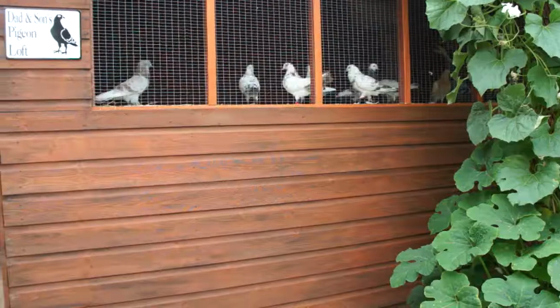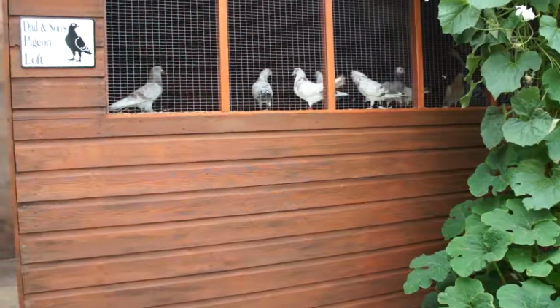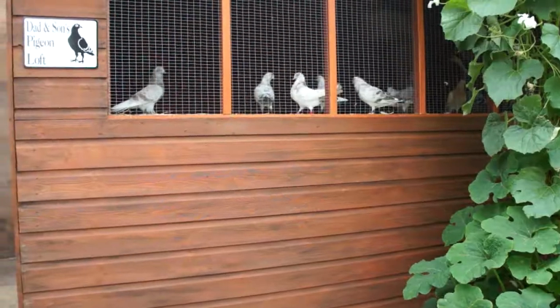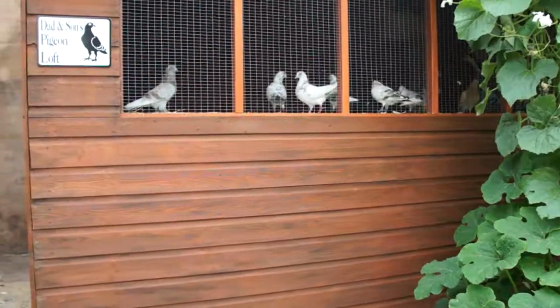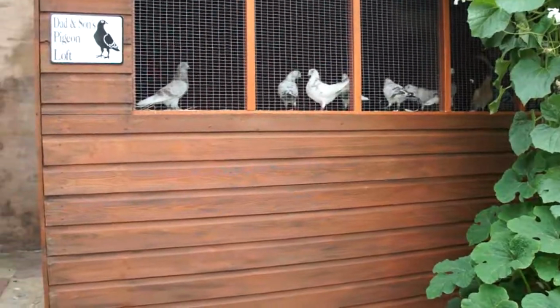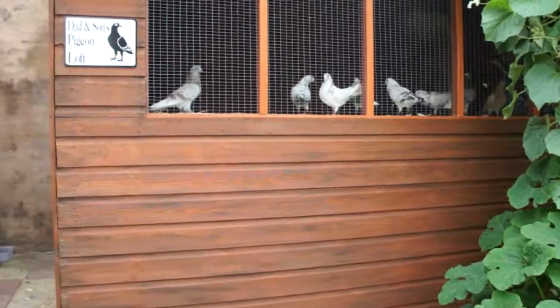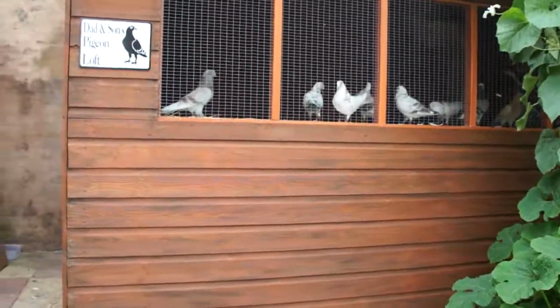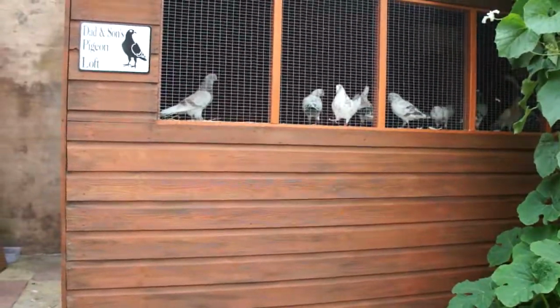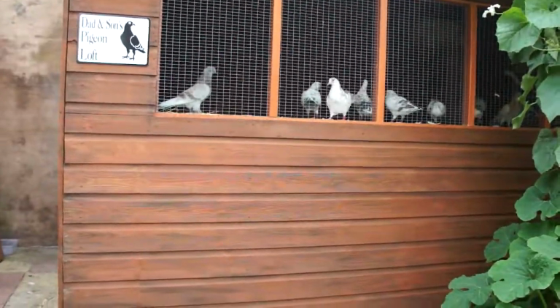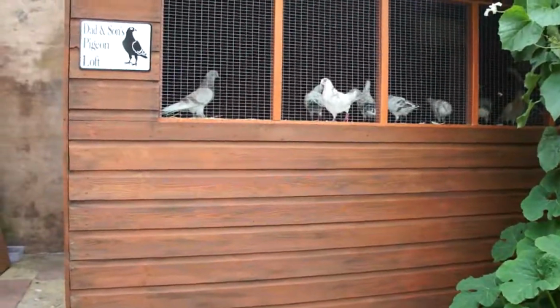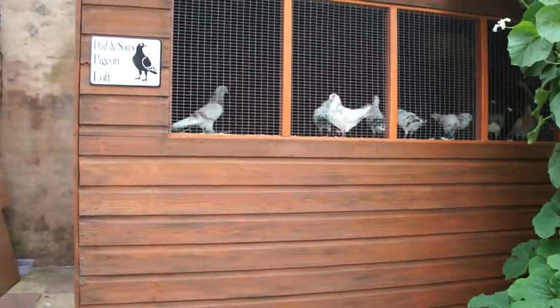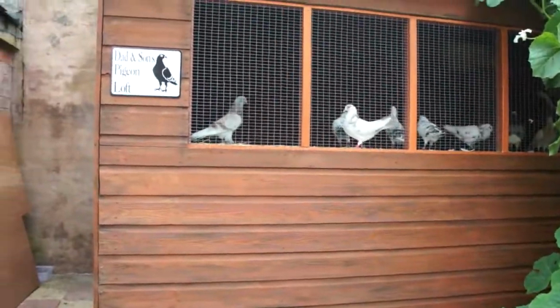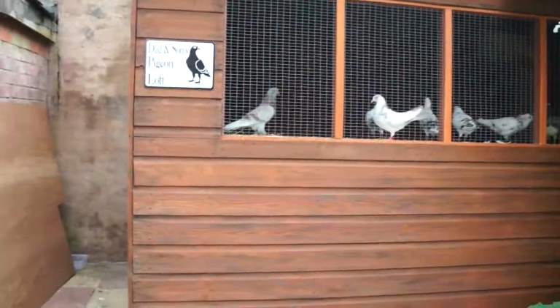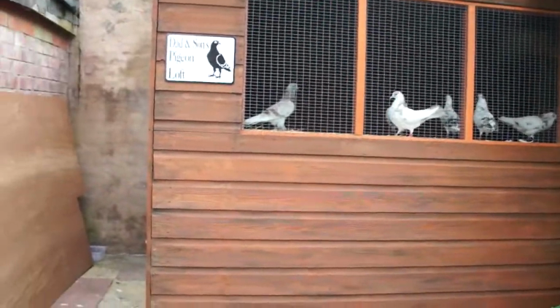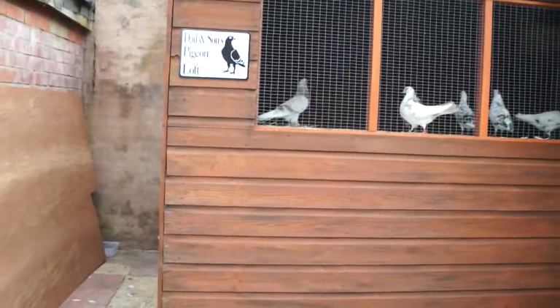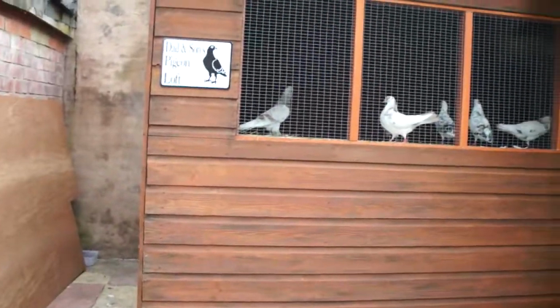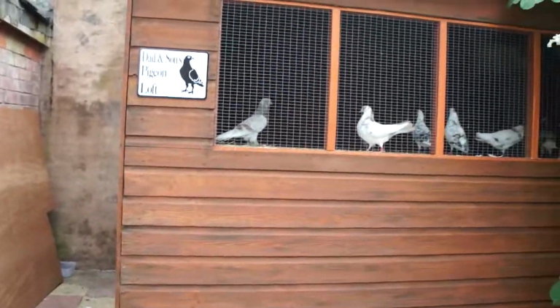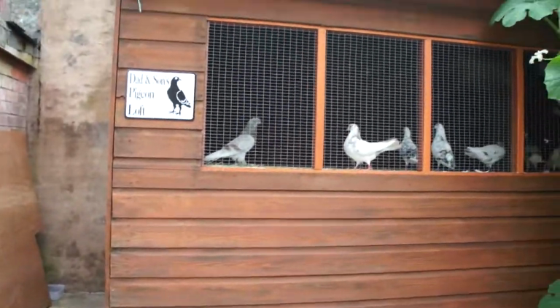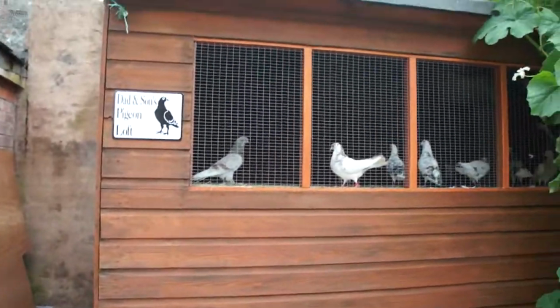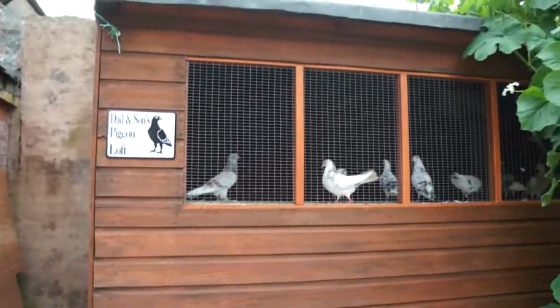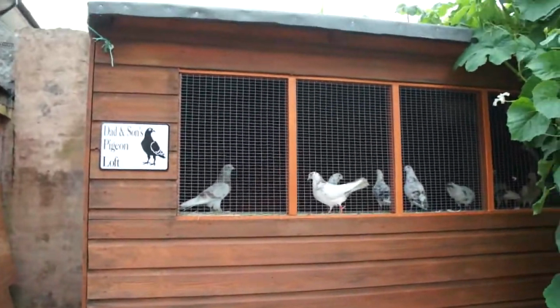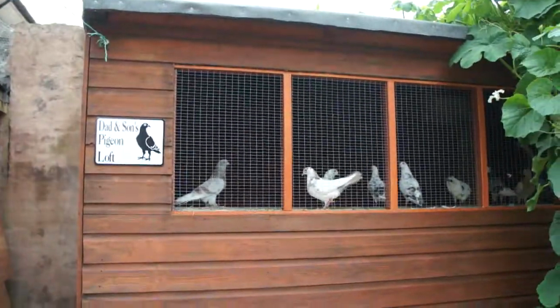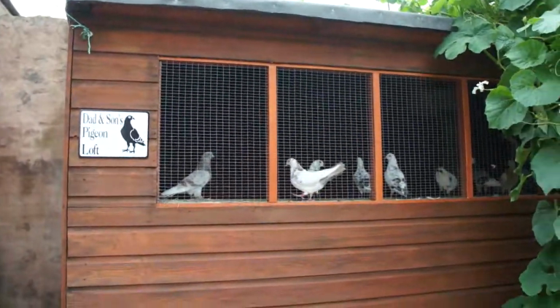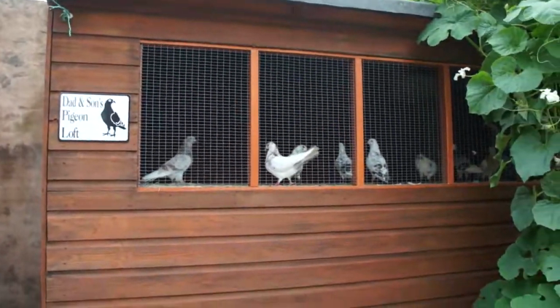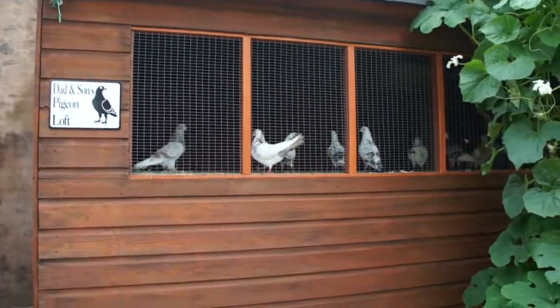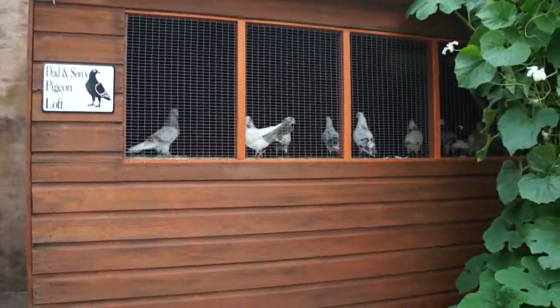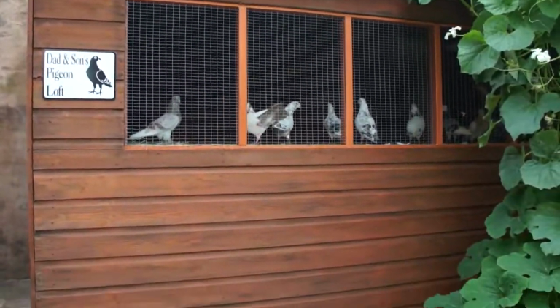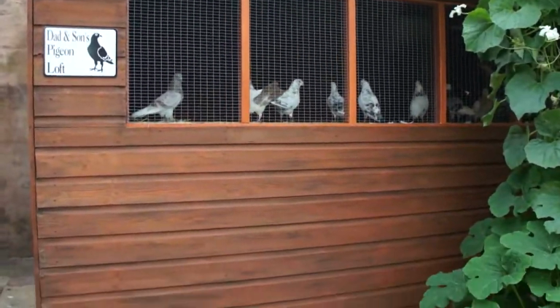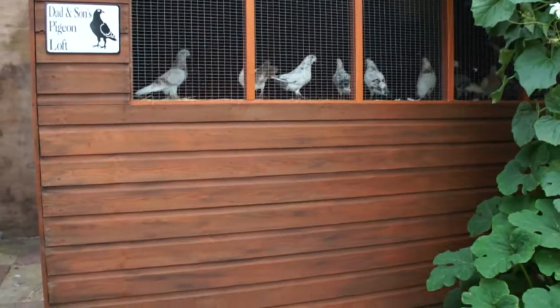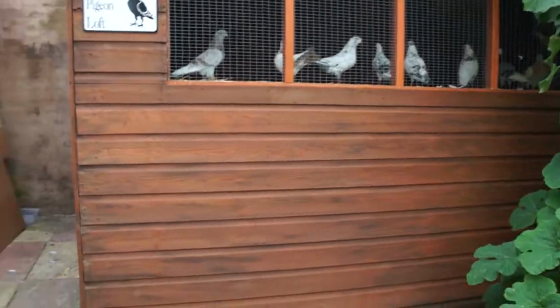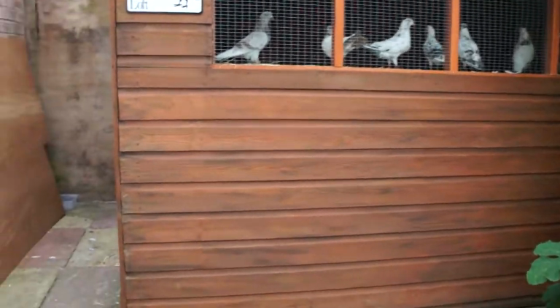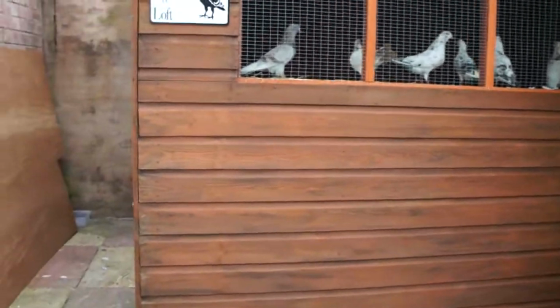Hi everyone, this is just a video about my new pigeon loft I've made. I'm just going to show you my pigeons and my loft. Here we go.